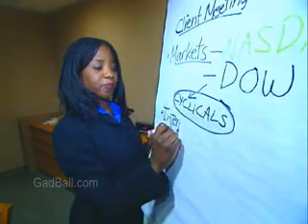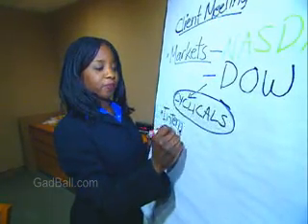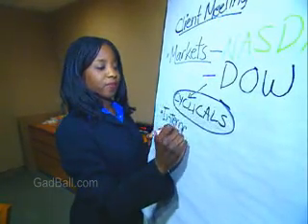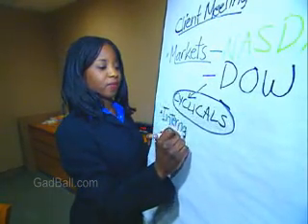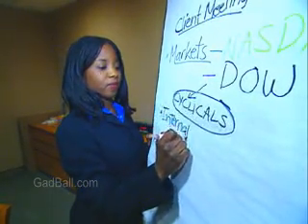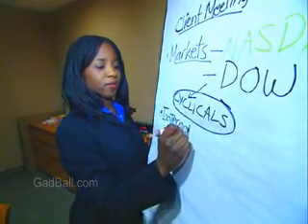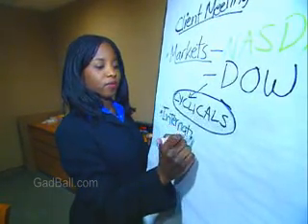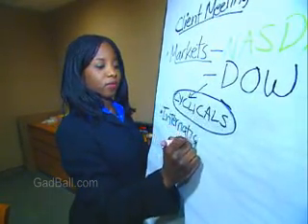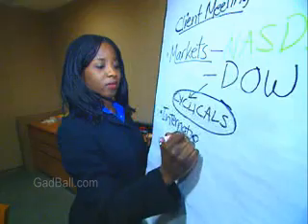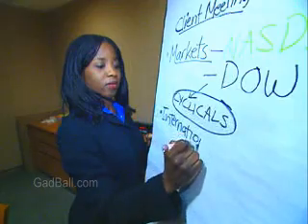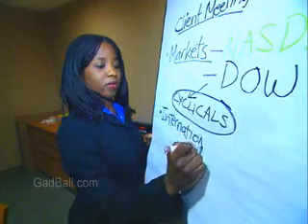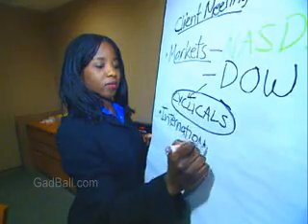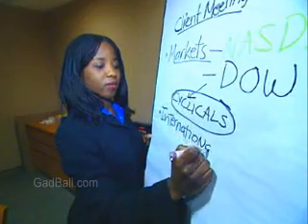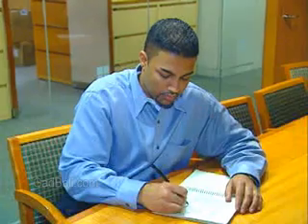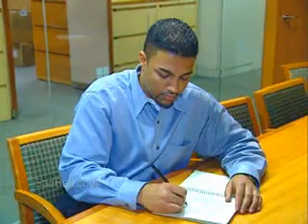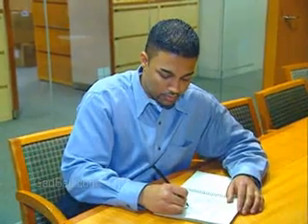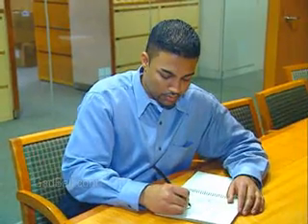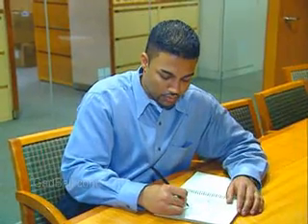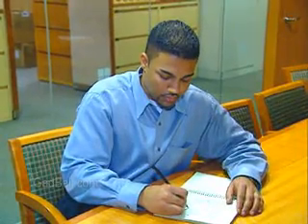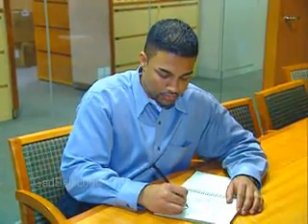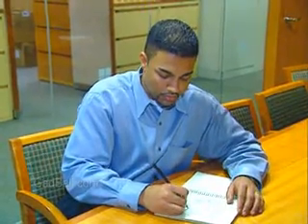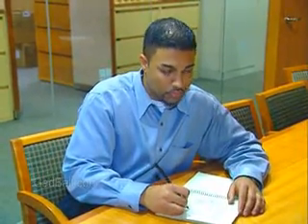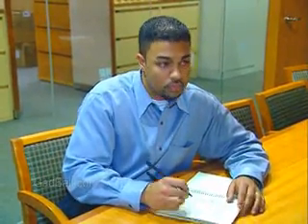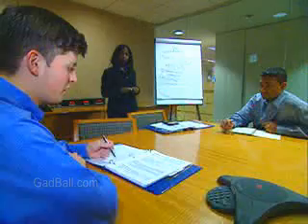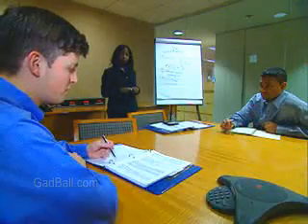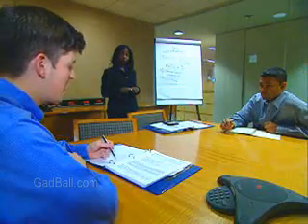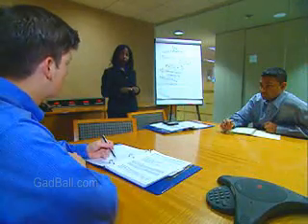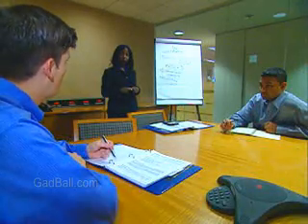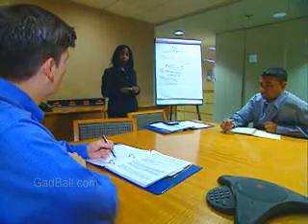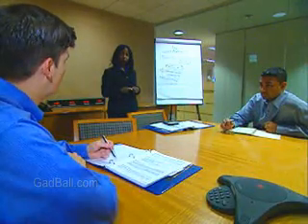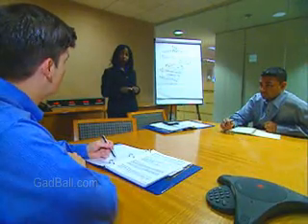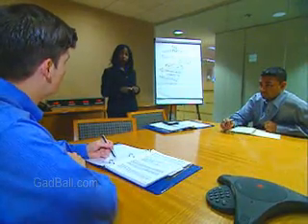It is a field that combines quantitative analysis and mathematical models with strategic thinking. The goal is improved performance.